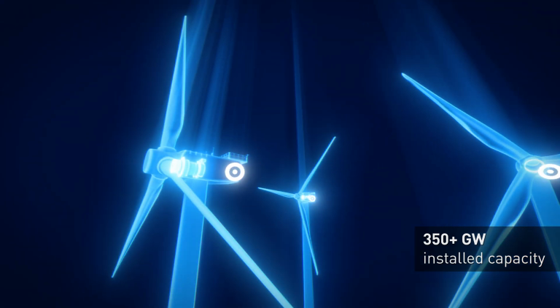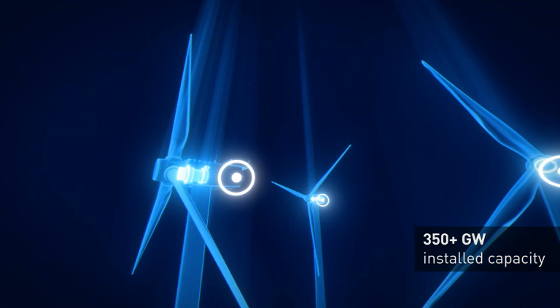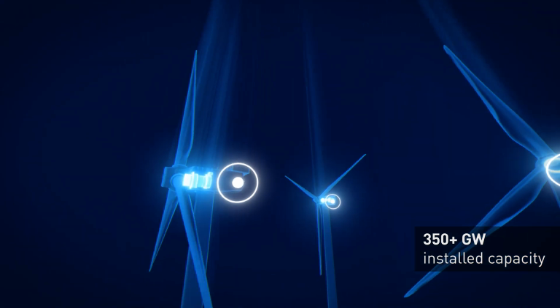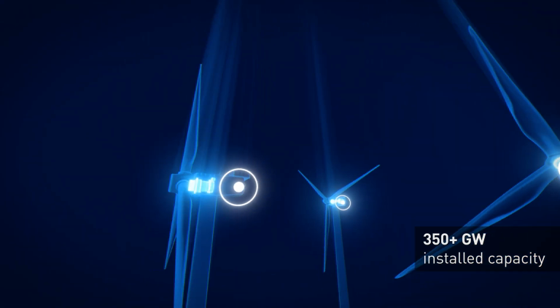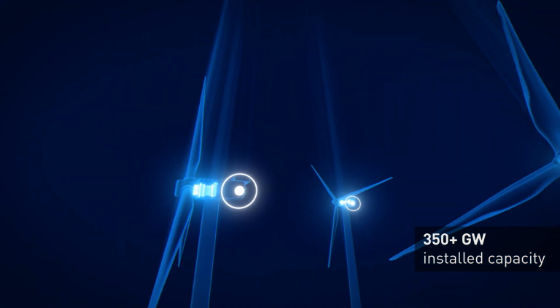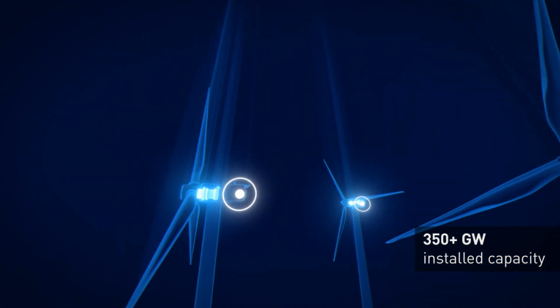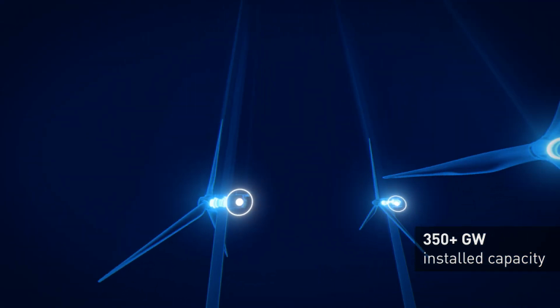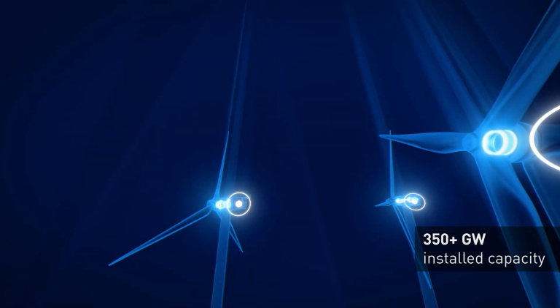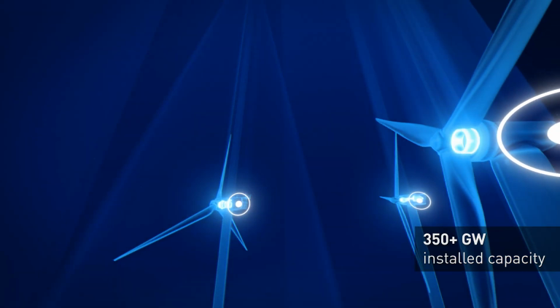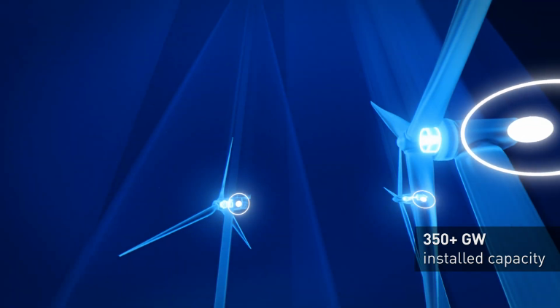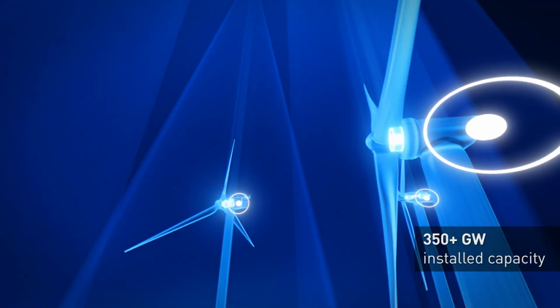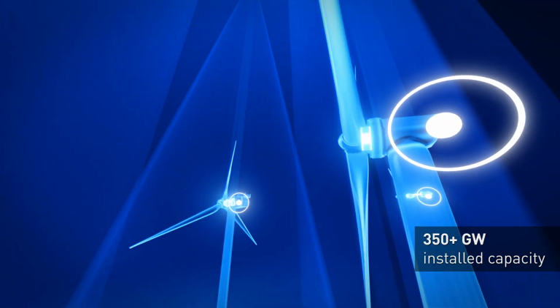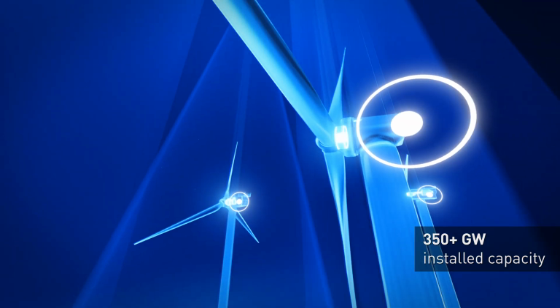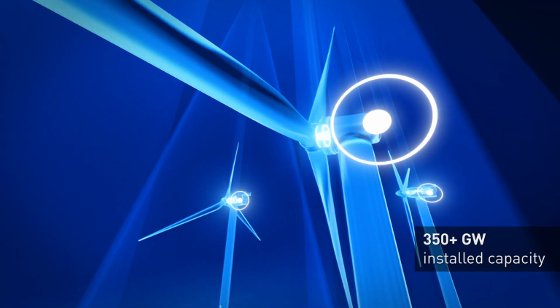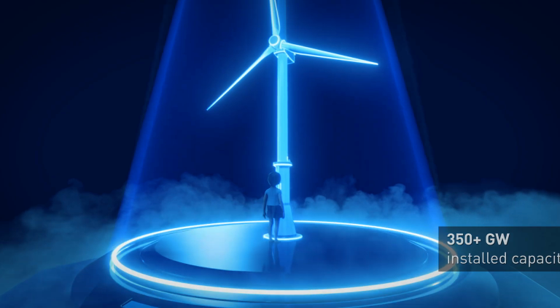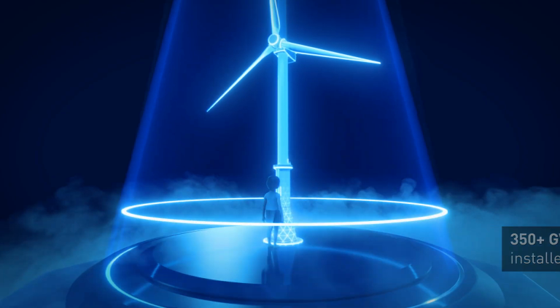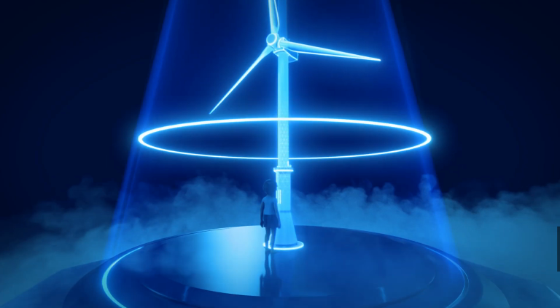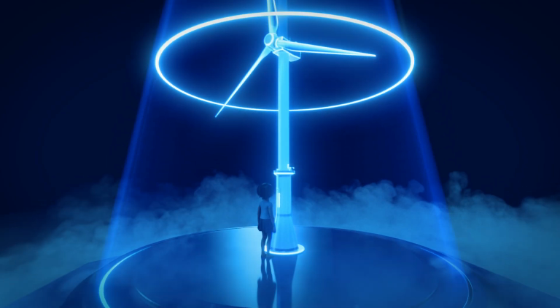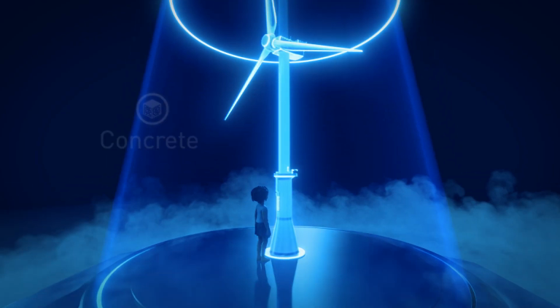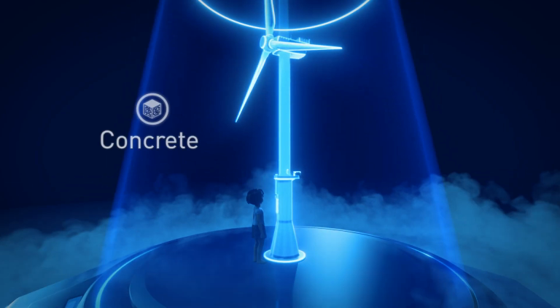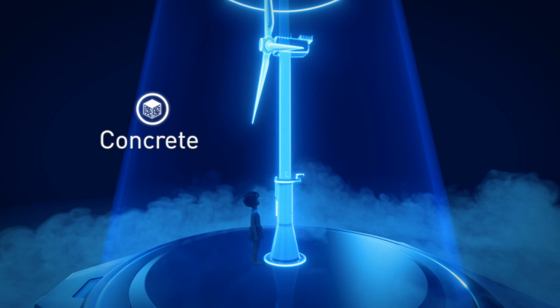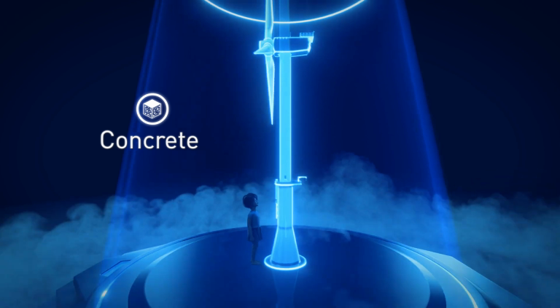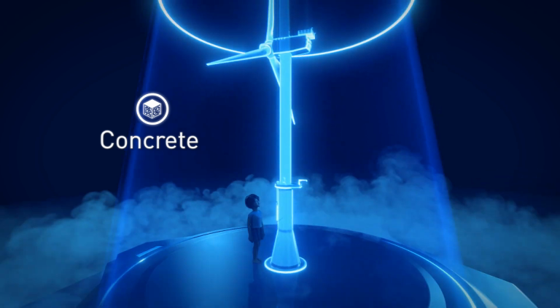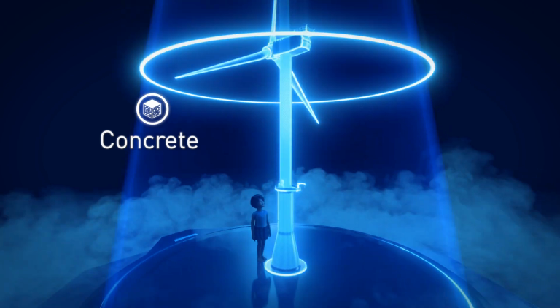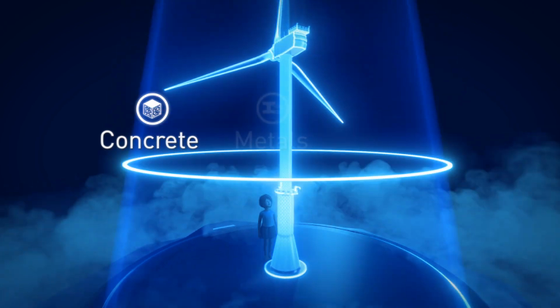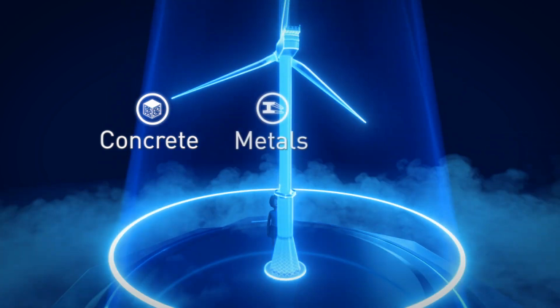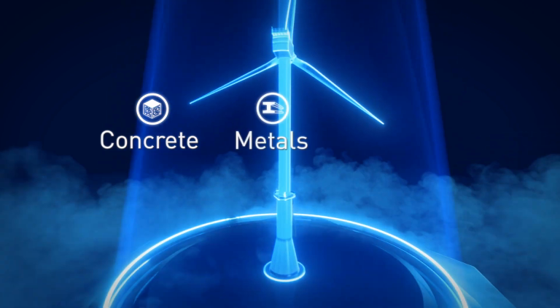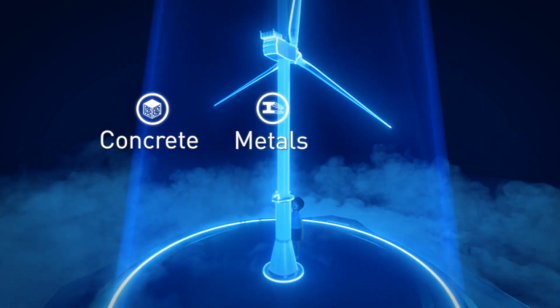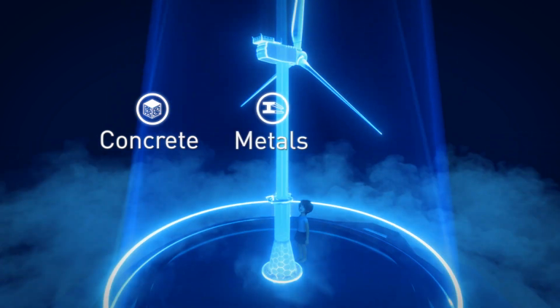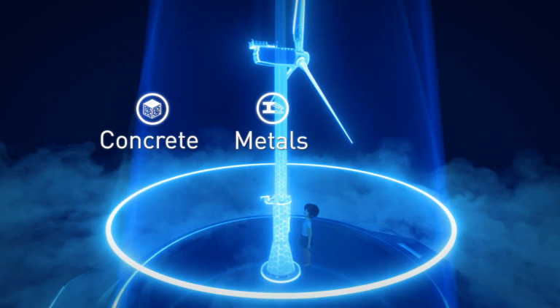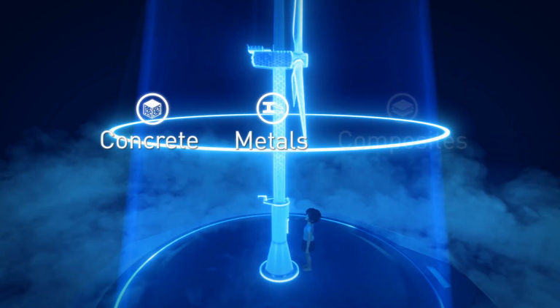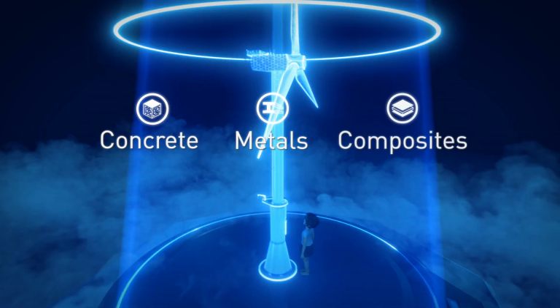Of course, a wind turbine also needs other materials, like concrete, metals, and composites.